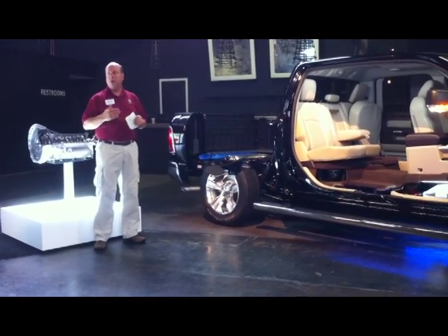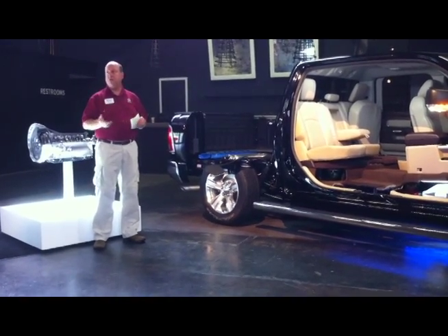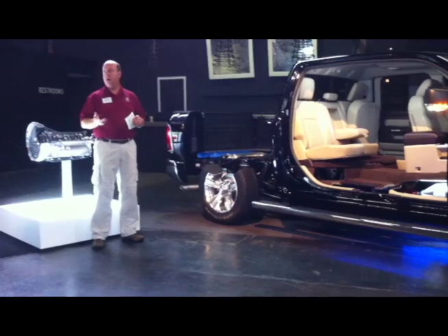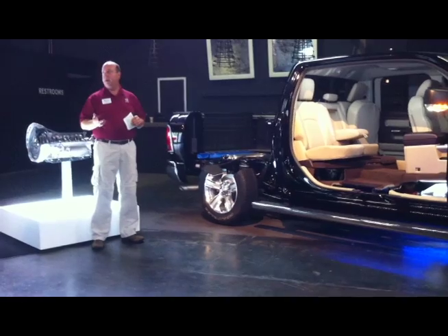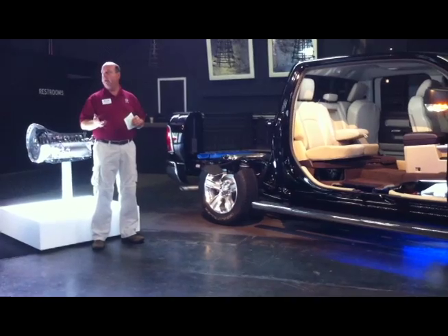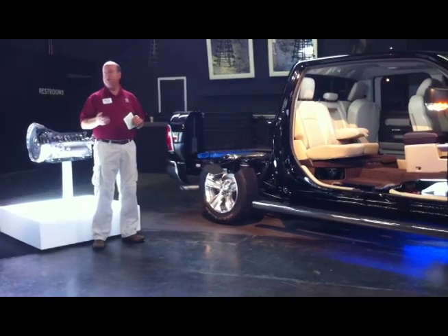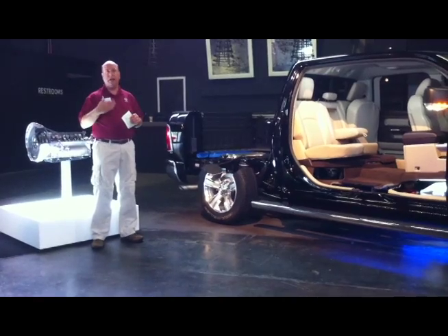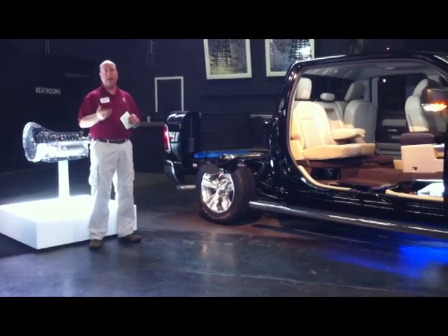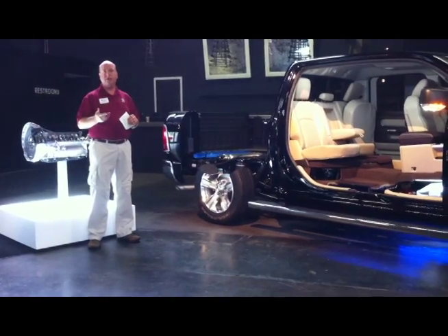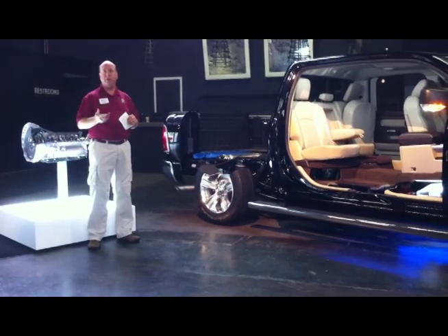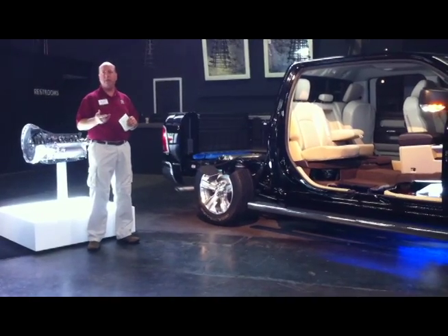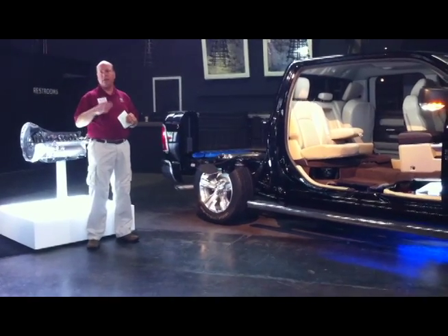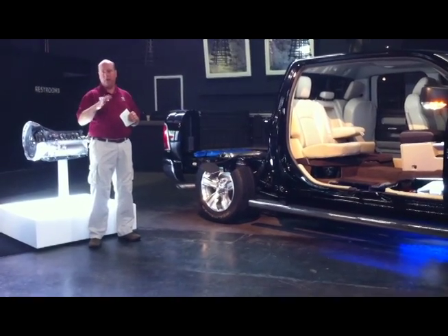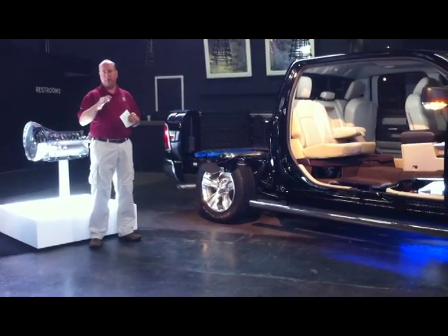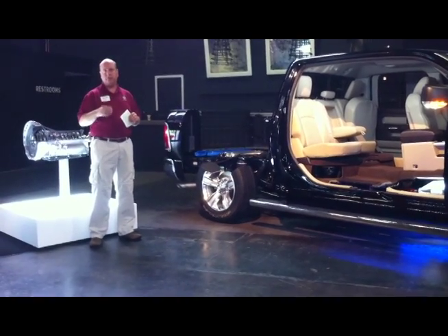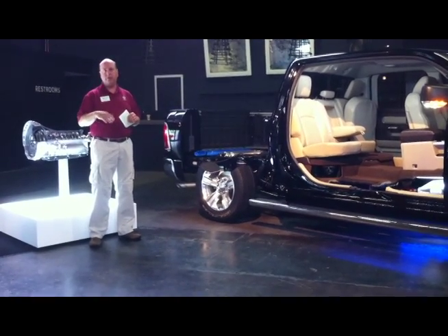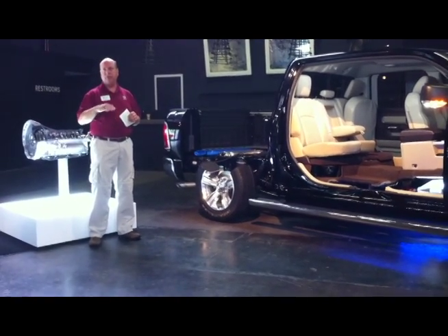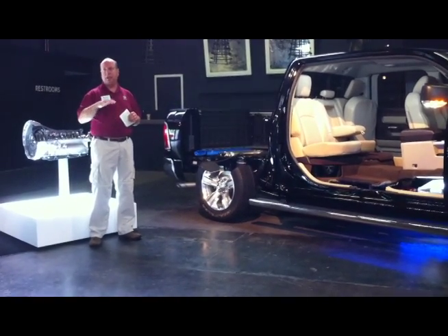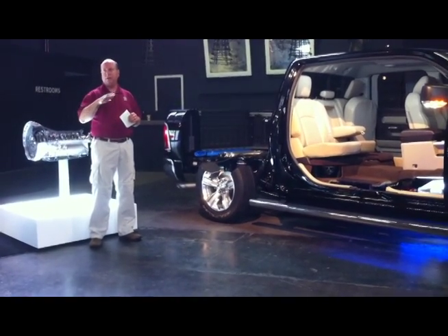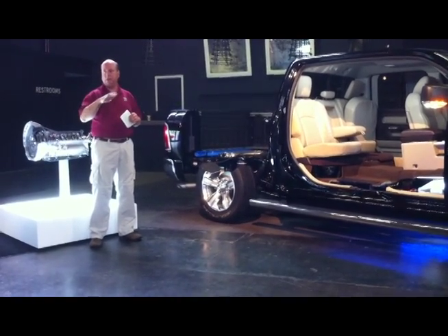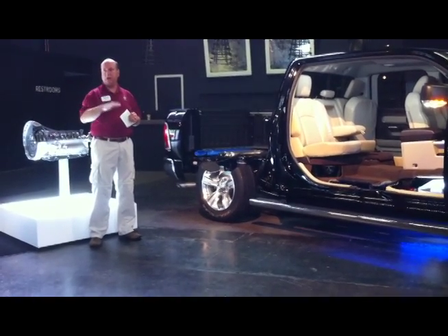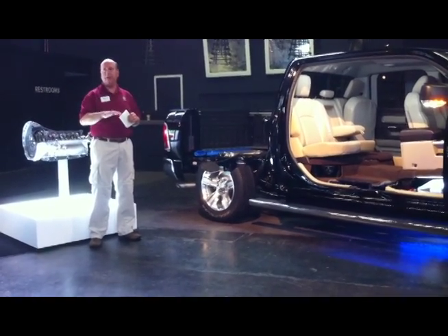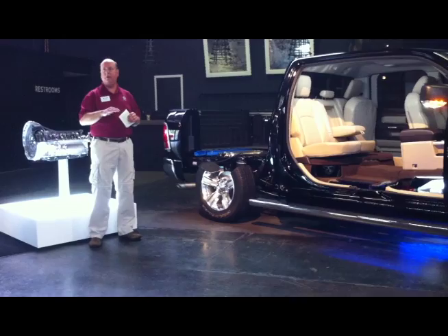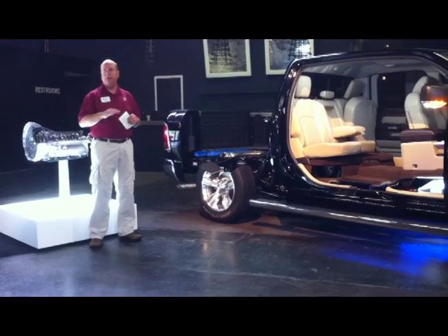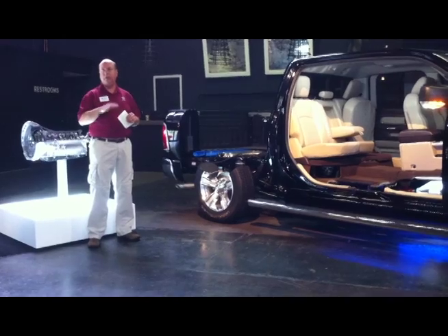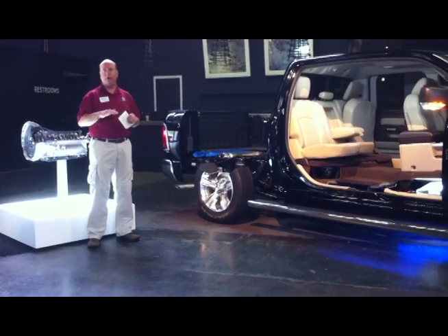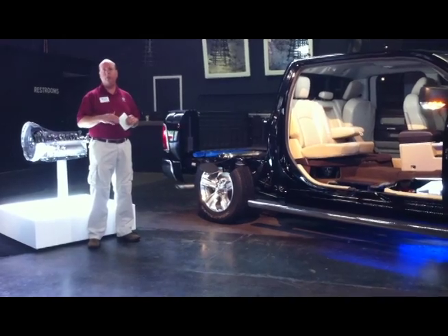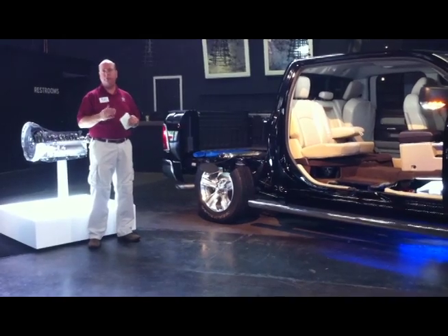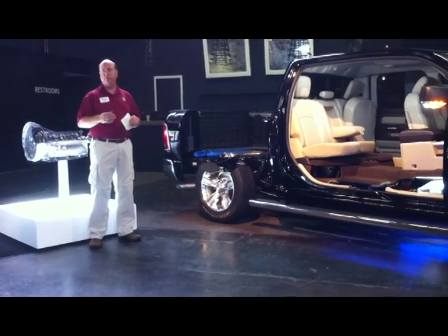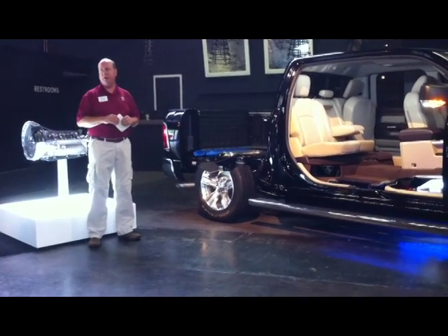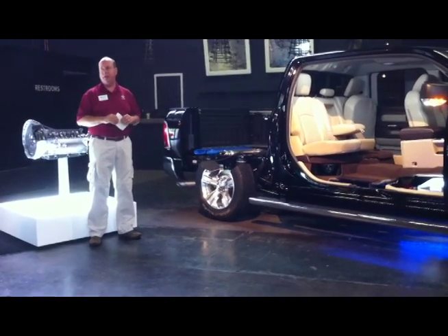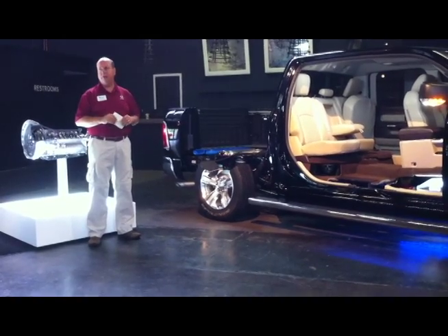Also for aerodynamics, at highway speeds above about 60 miles an hour, it'll drop down into aero mode, improving the aerodynamics.